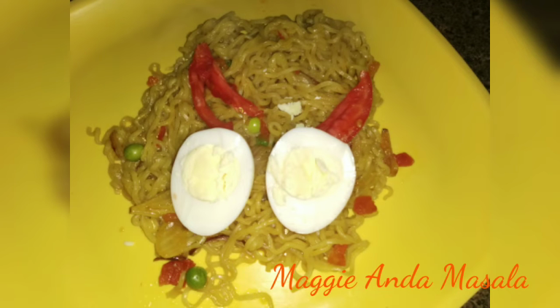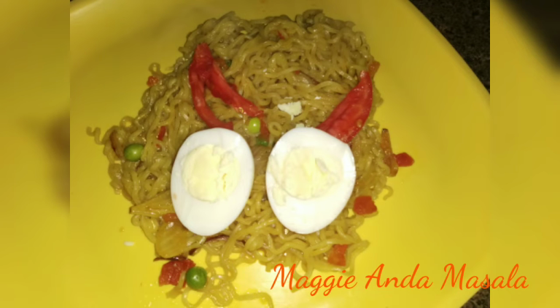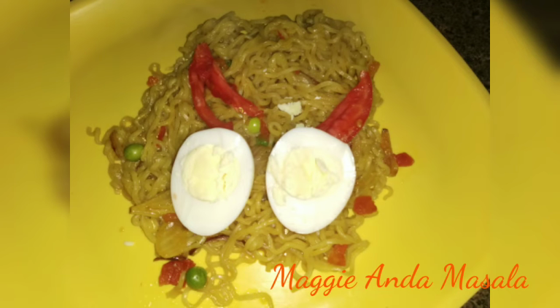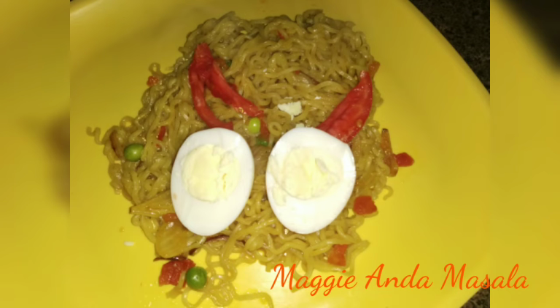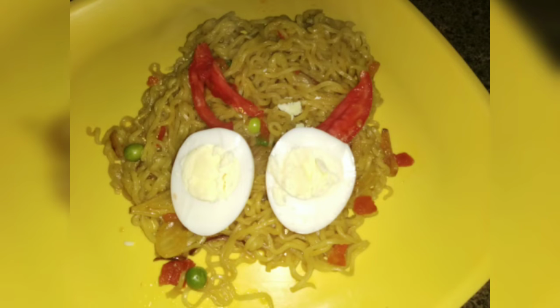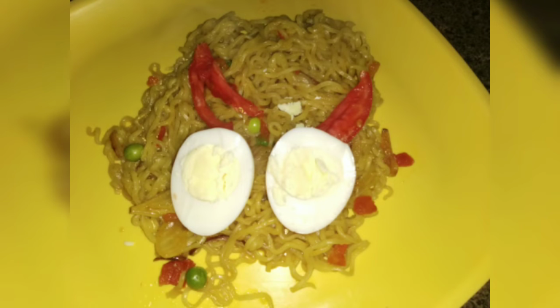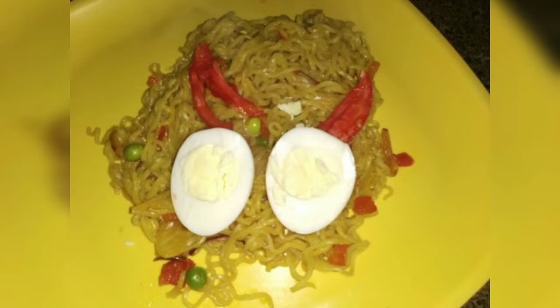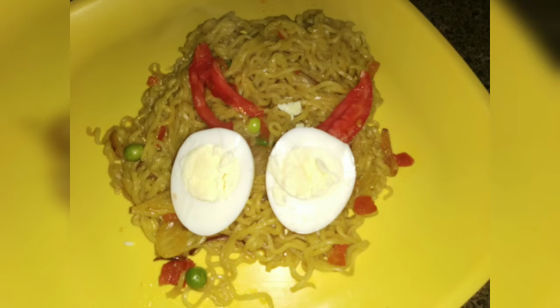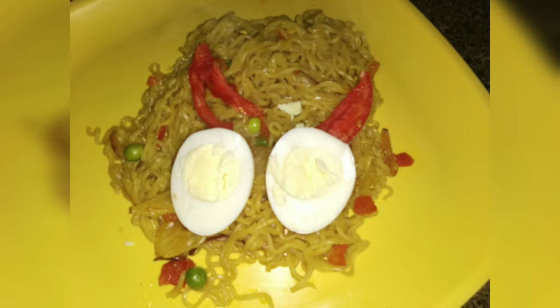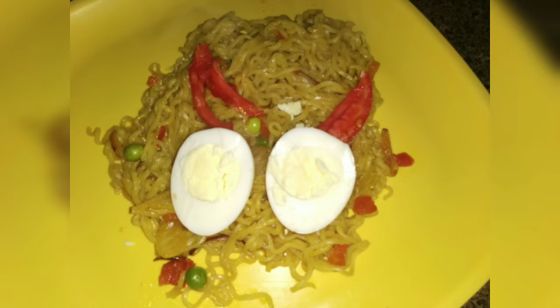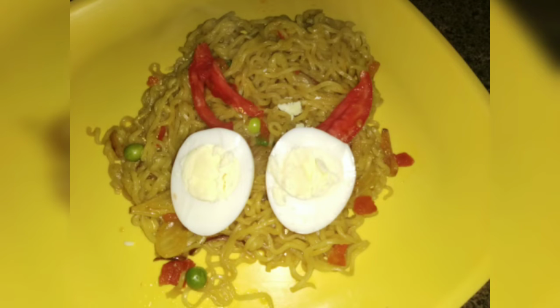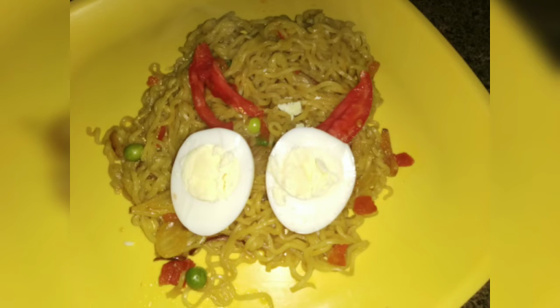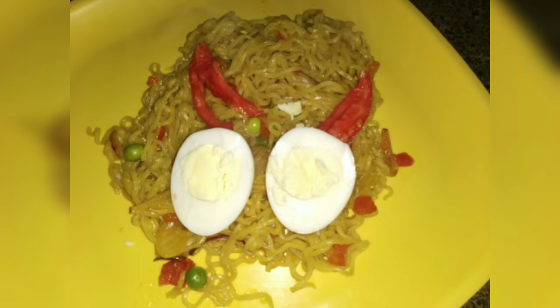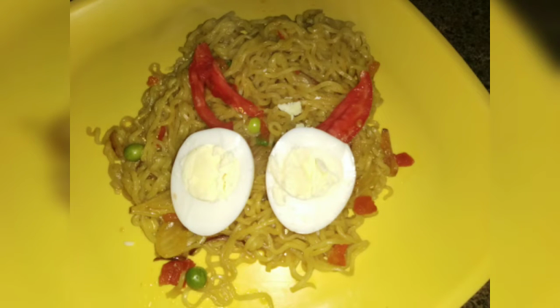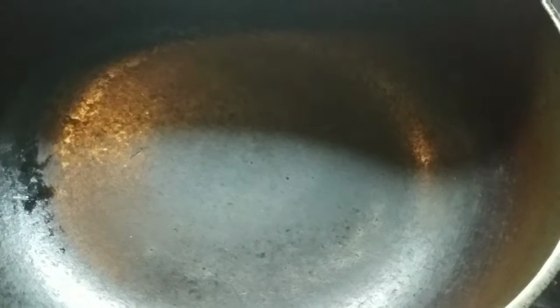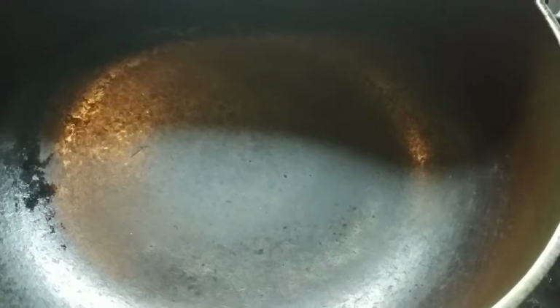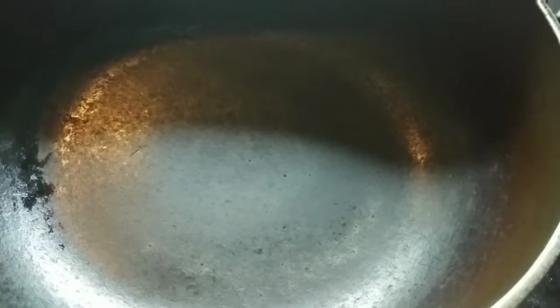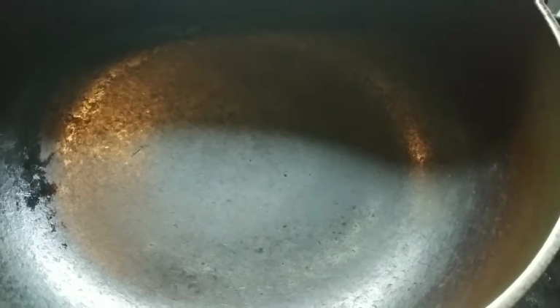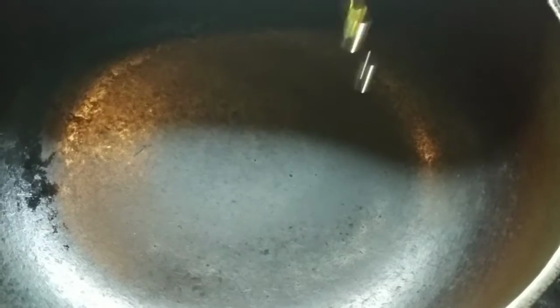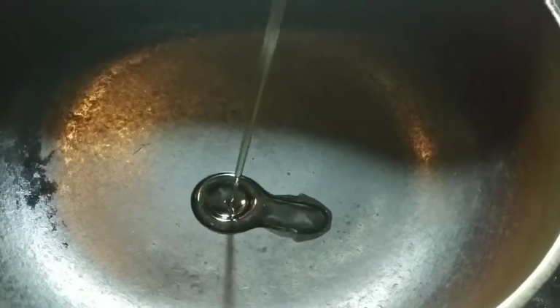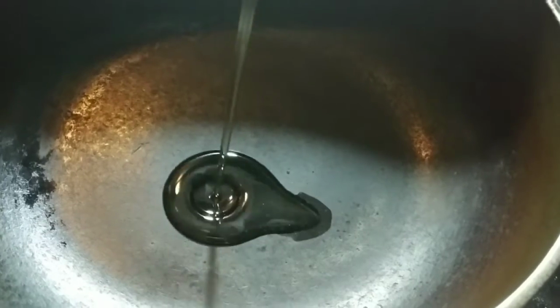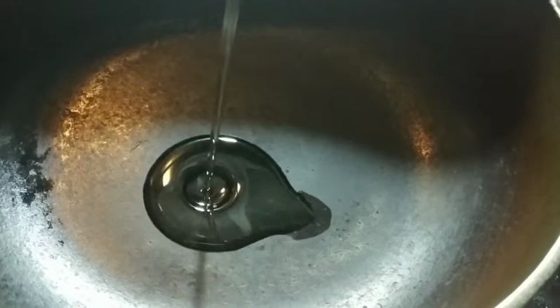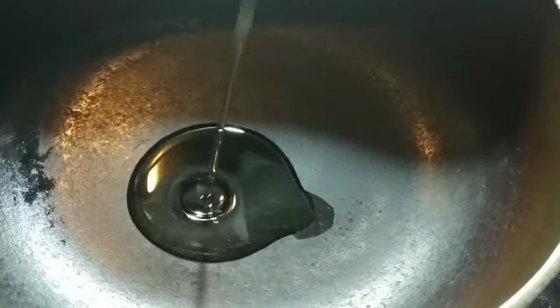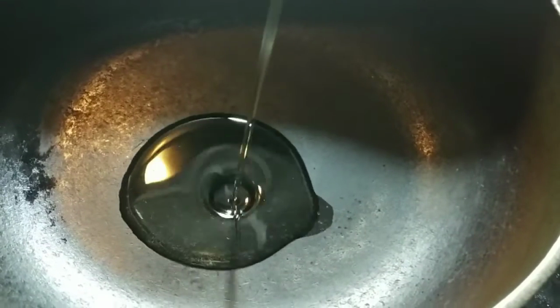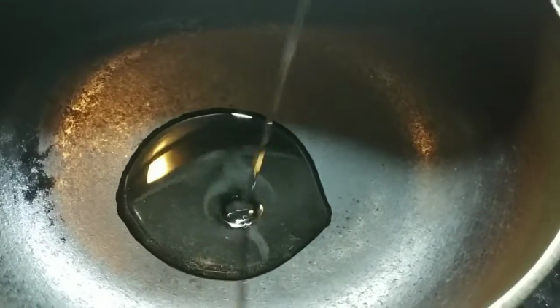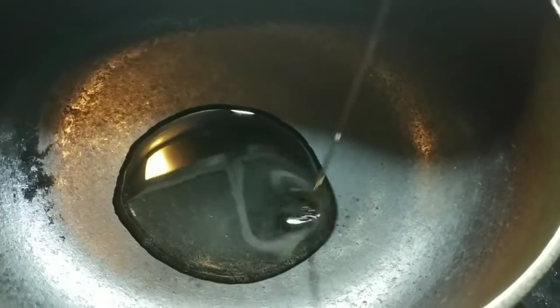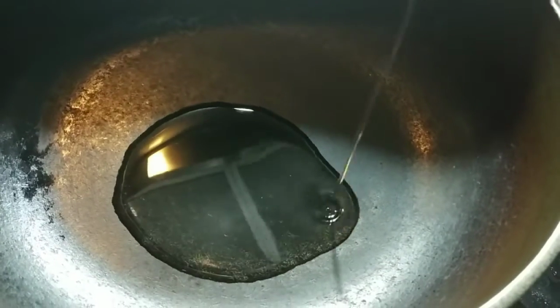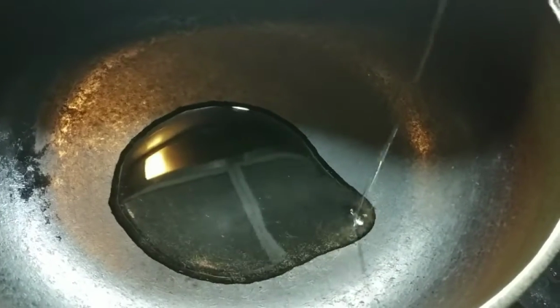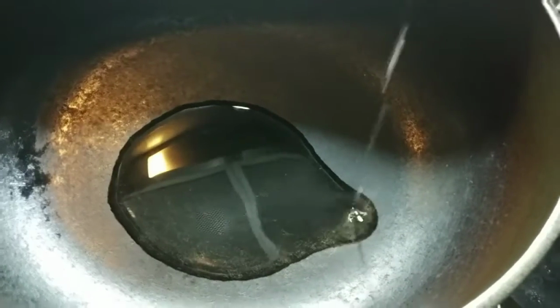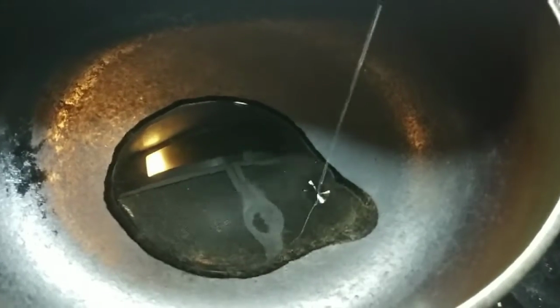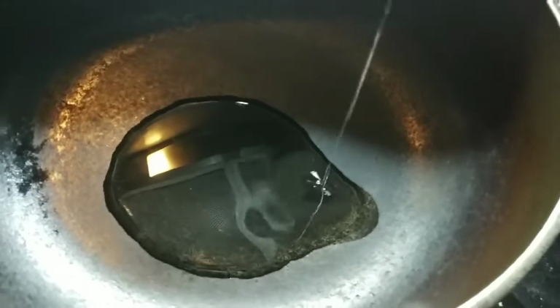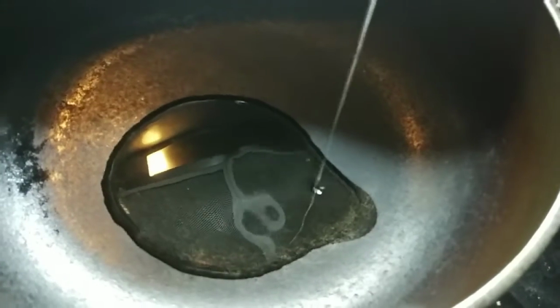Hello friends, welcome to my channel. I am going to make Maggi anda masala. I am going to boil the egg first.